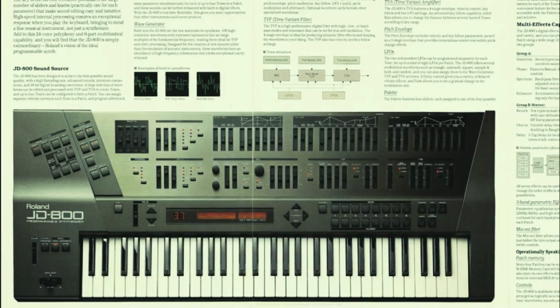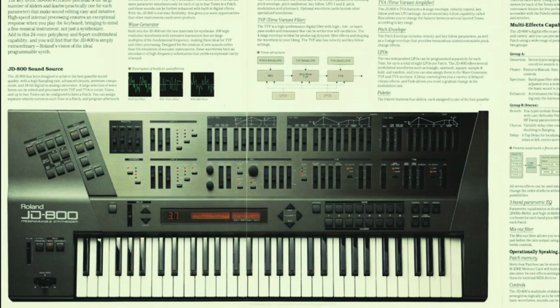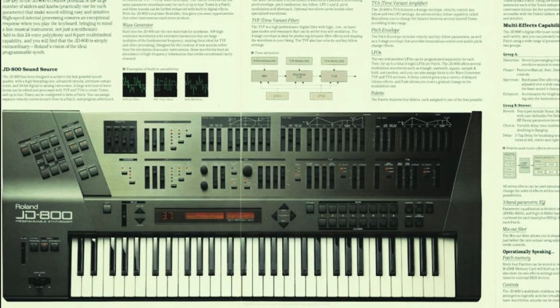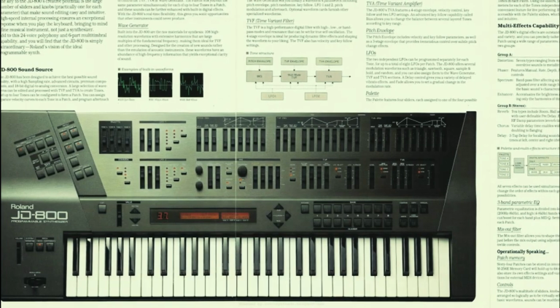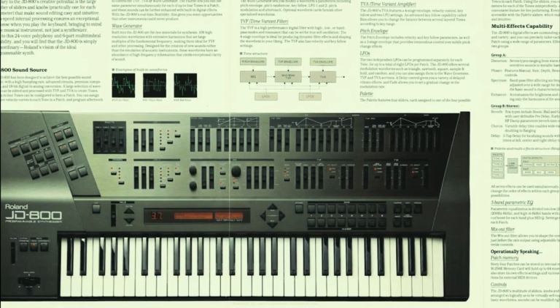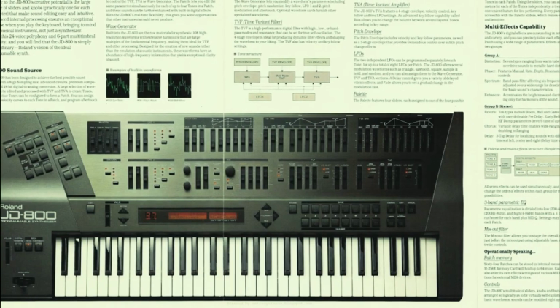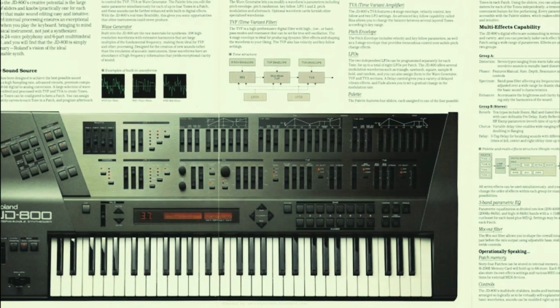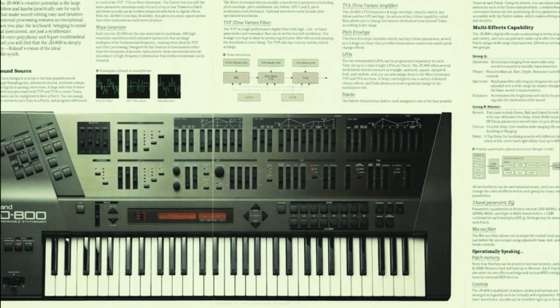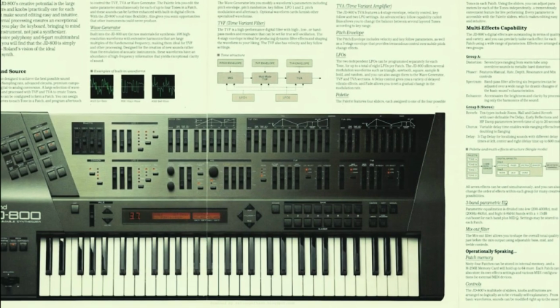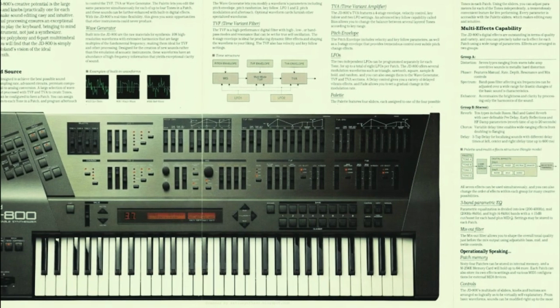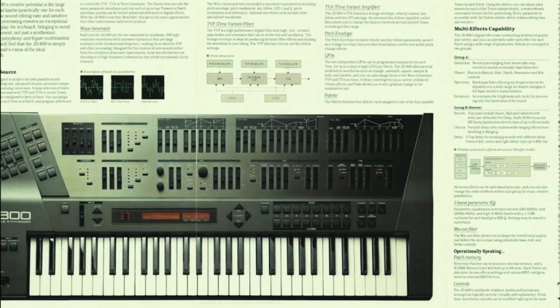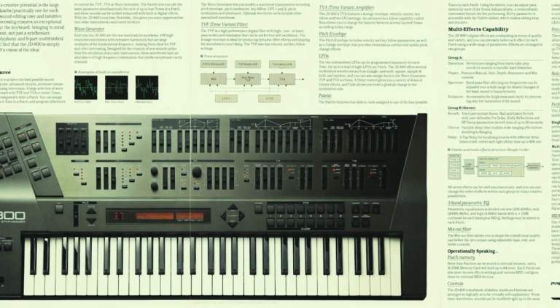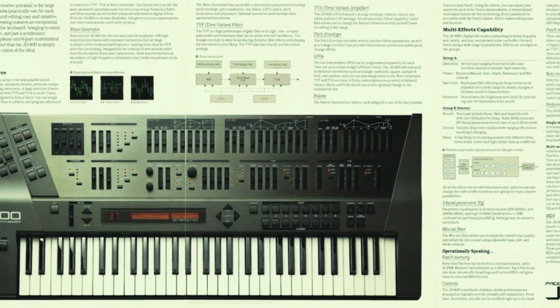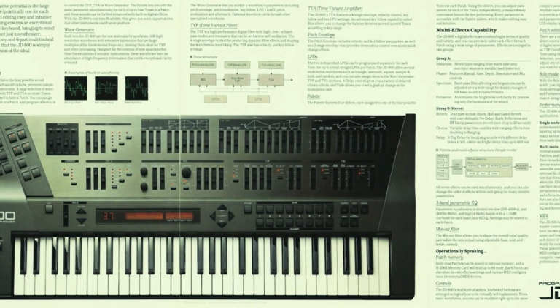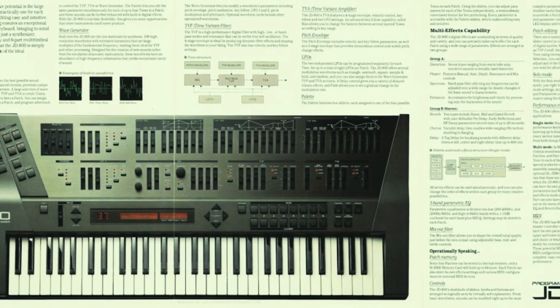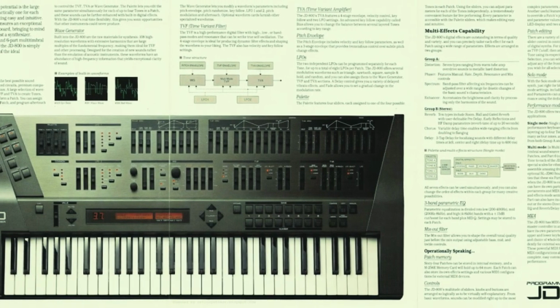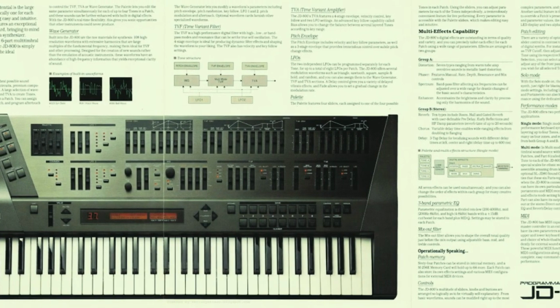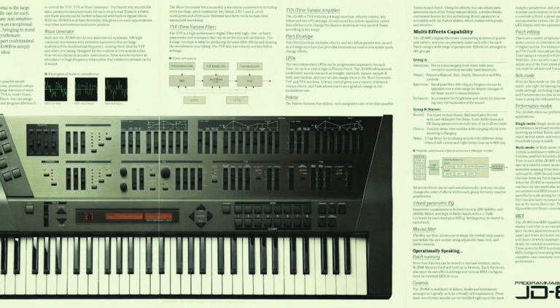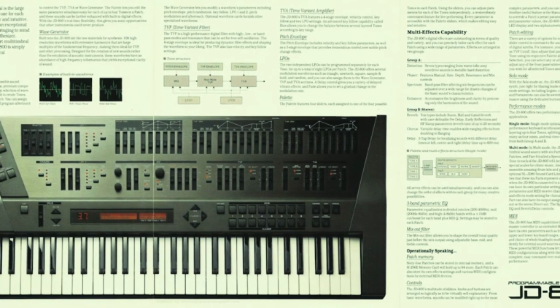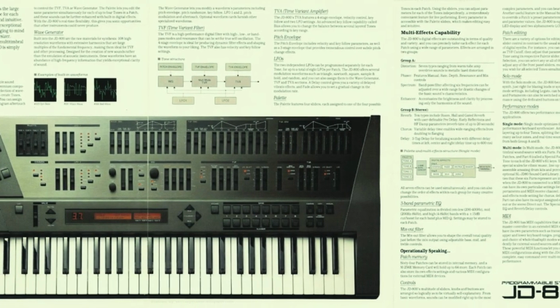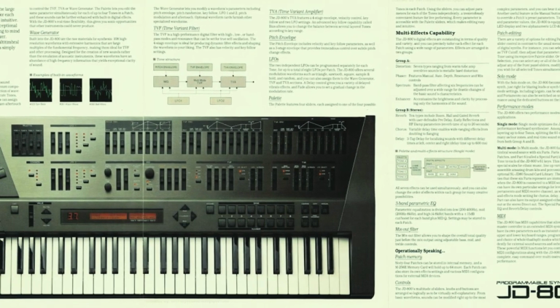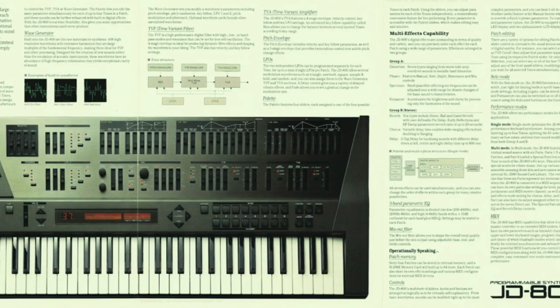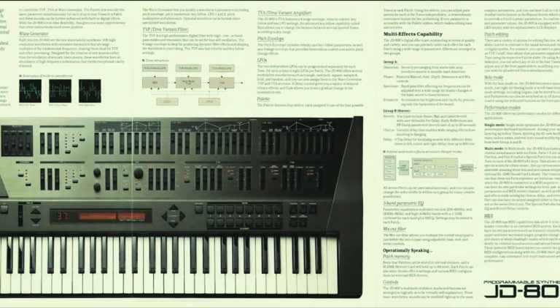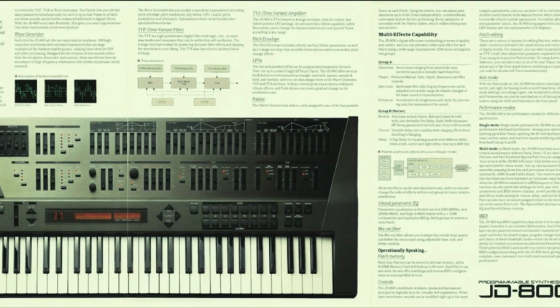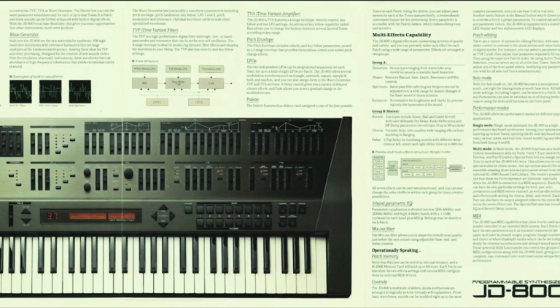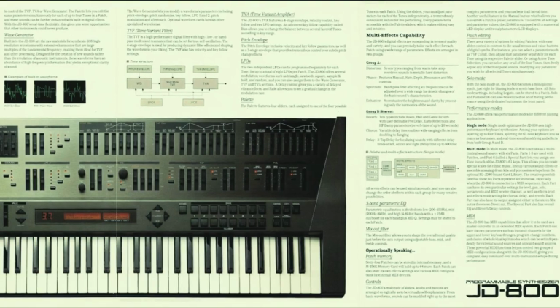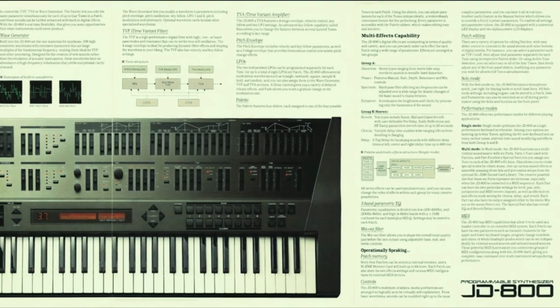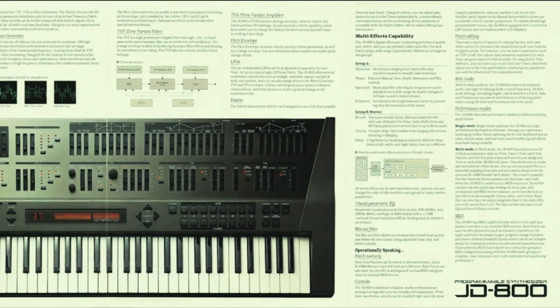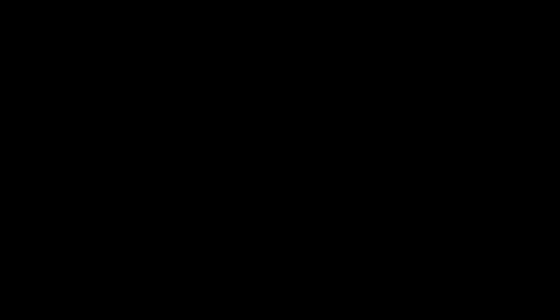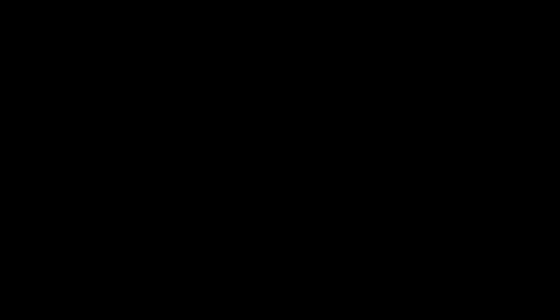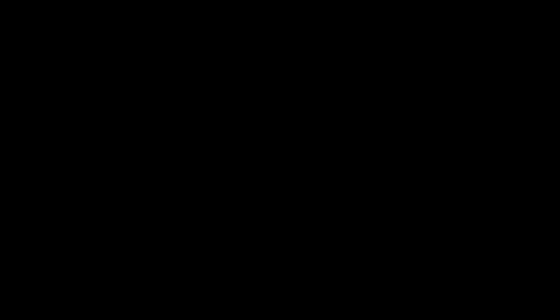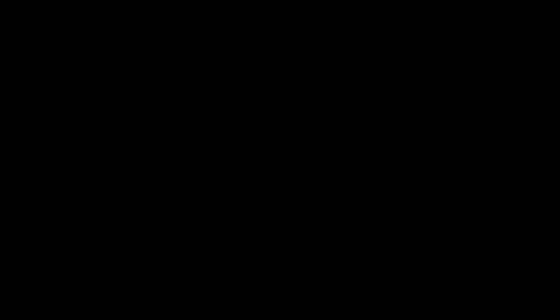Right, we've got all the ingredients. So make sure your dial-up connection is ready, your pop-tarts are in the toaster — and let's do it.